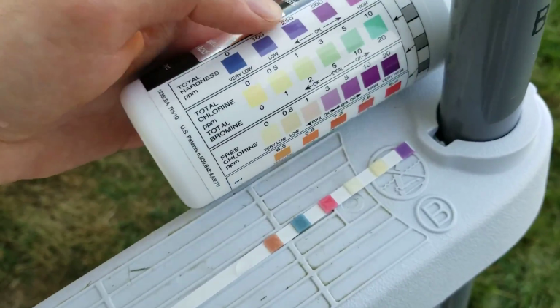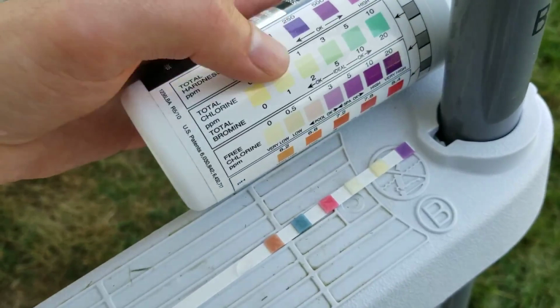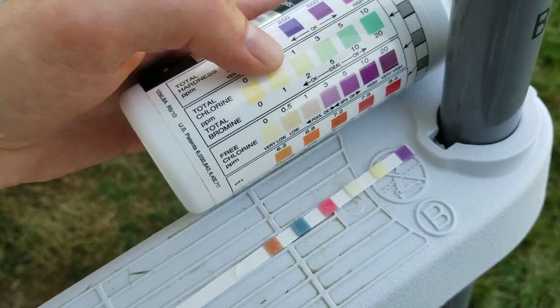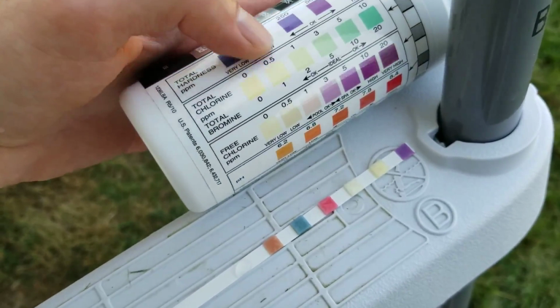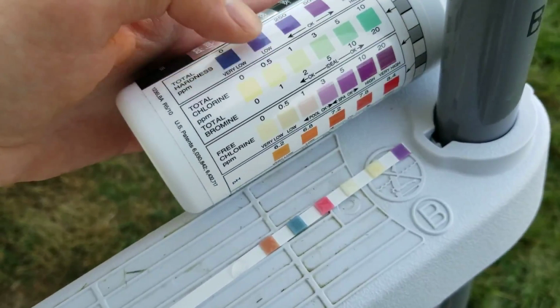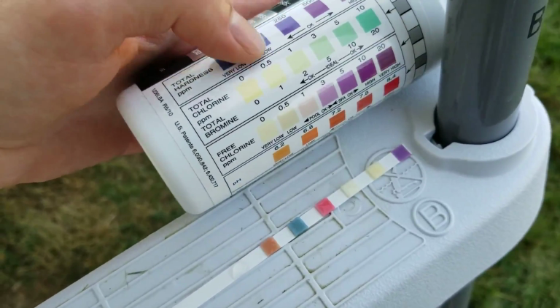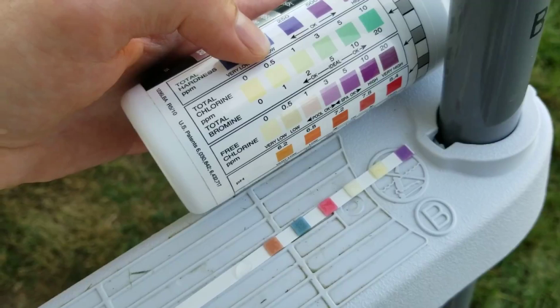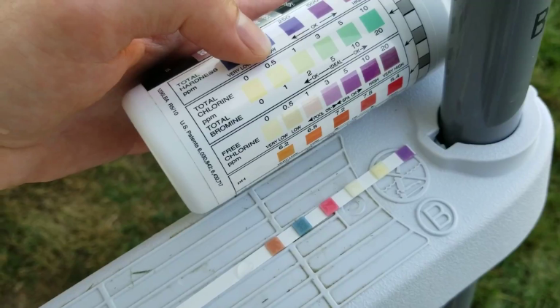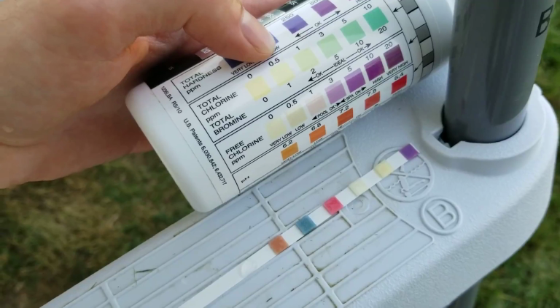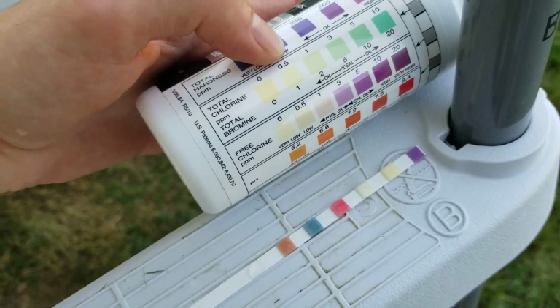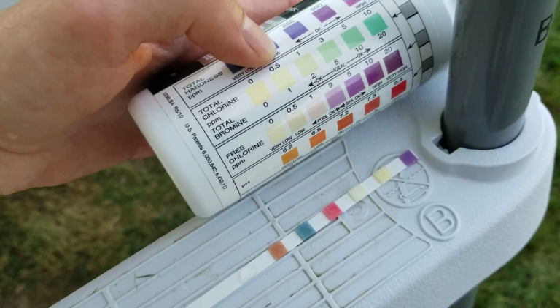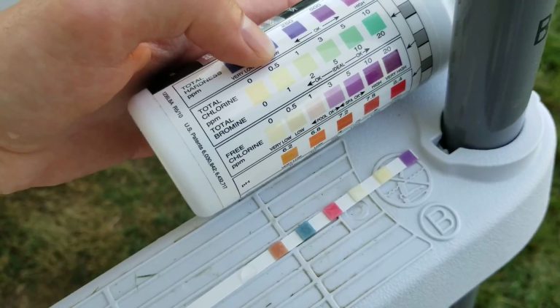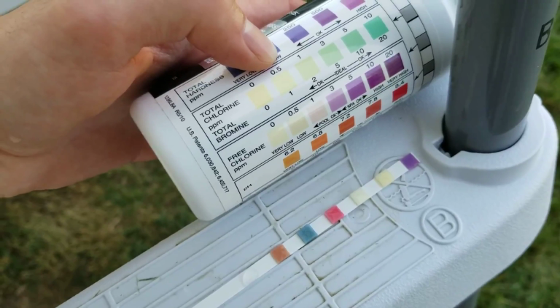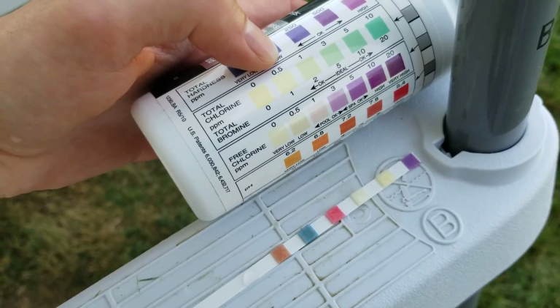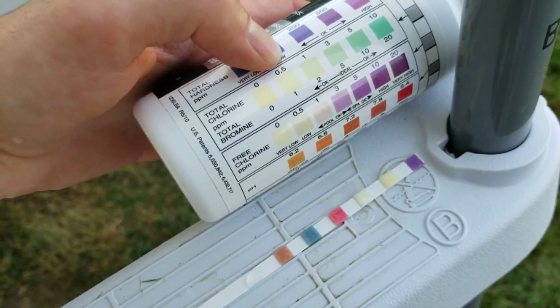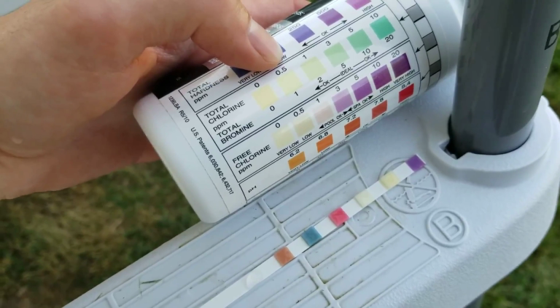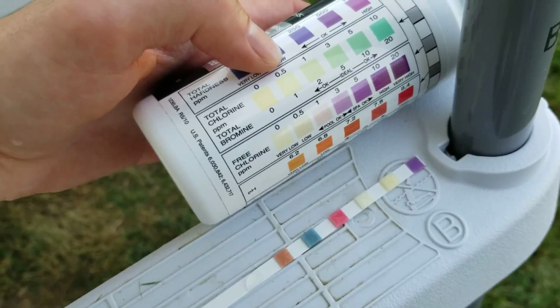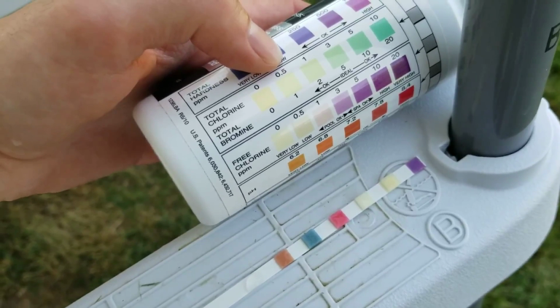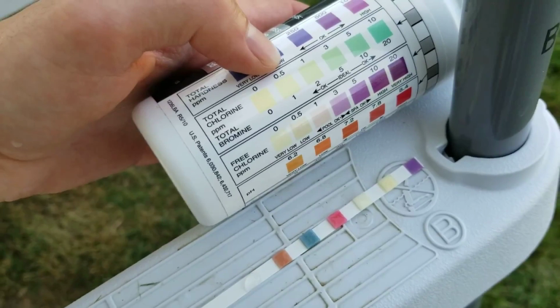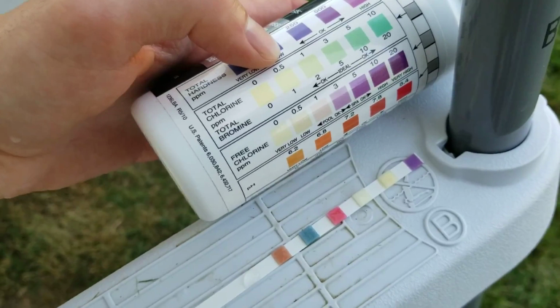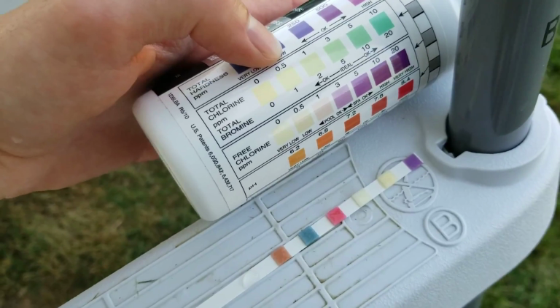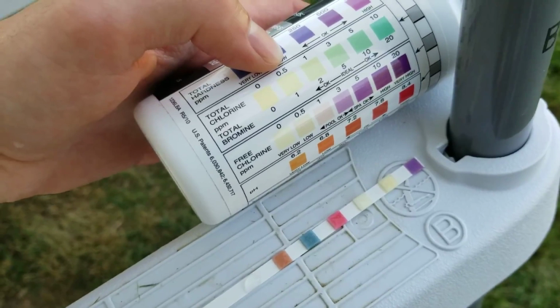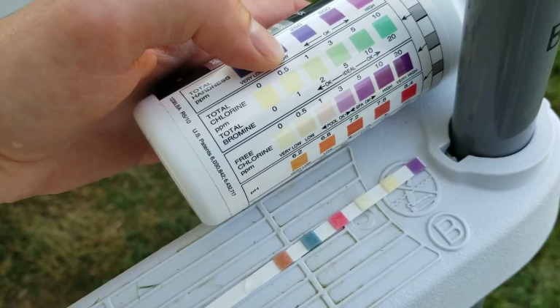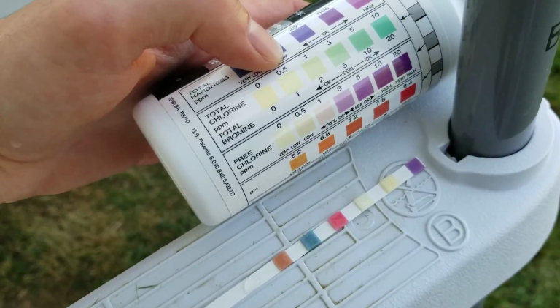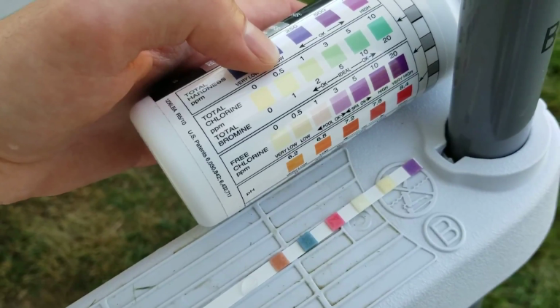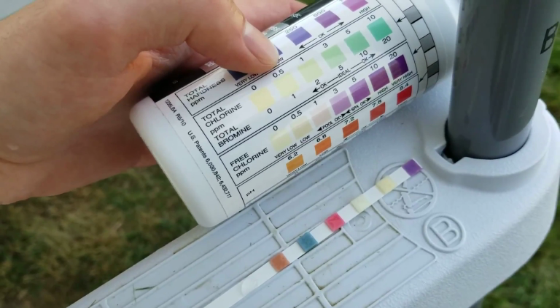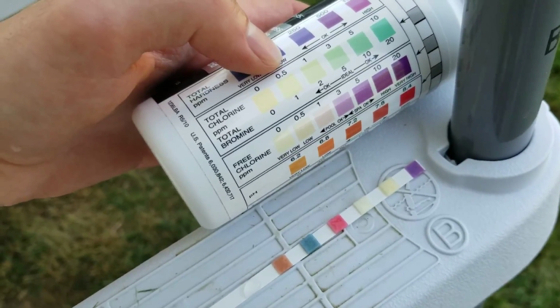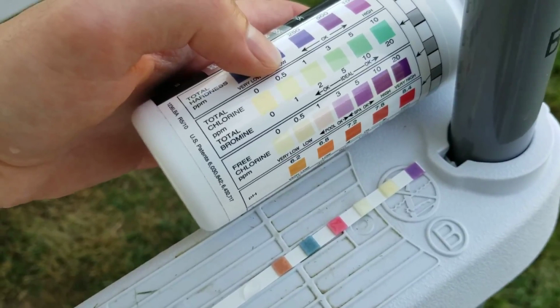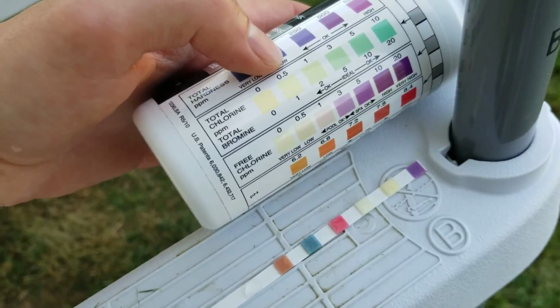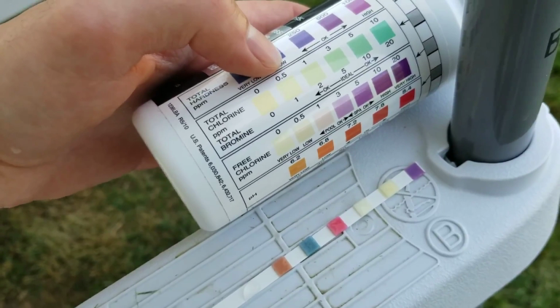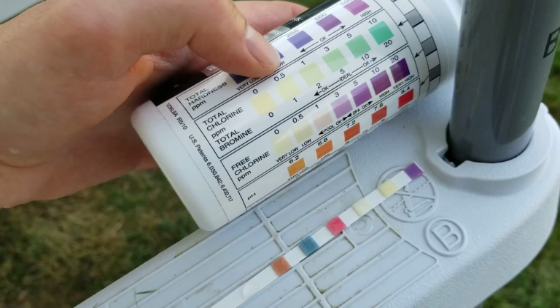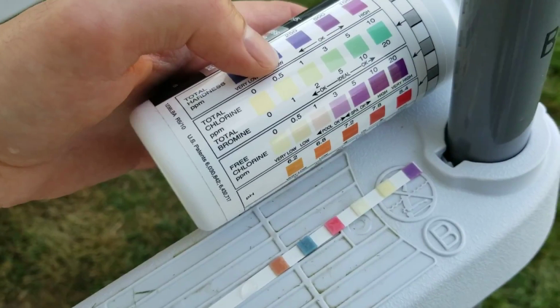The next one's total chlorine. I haven't added any chlorine yet, so that's showing a zero, which is accurate. That's good.